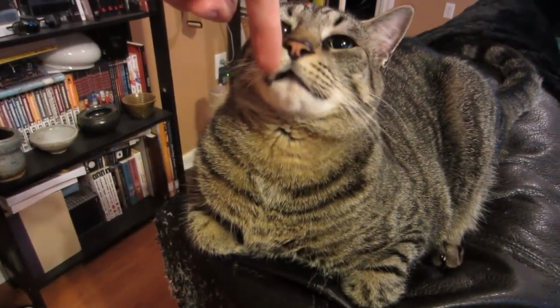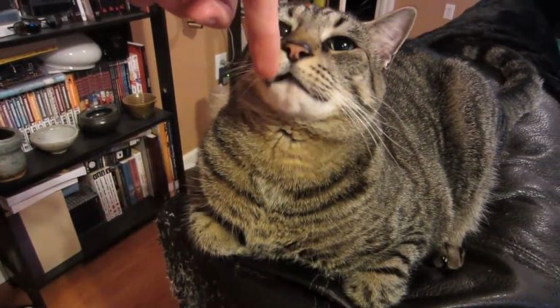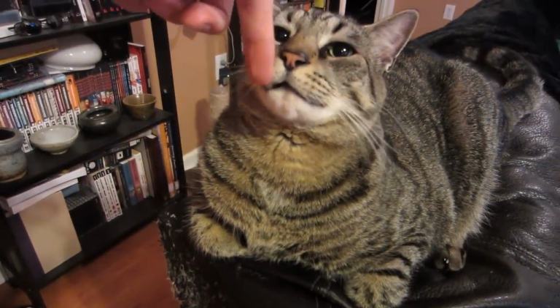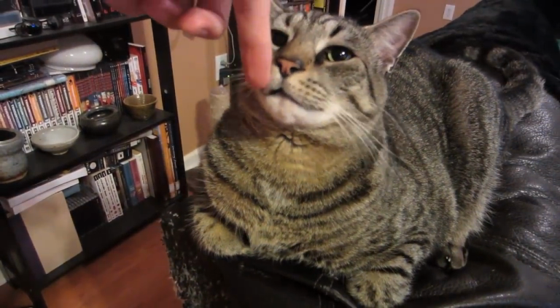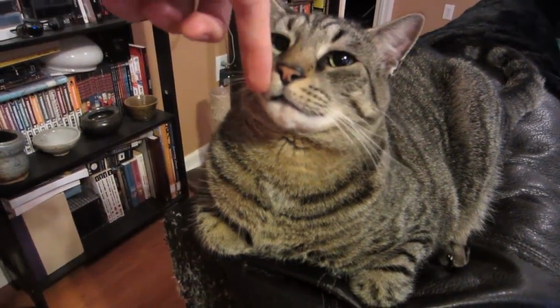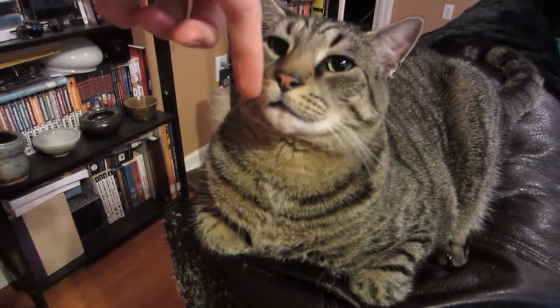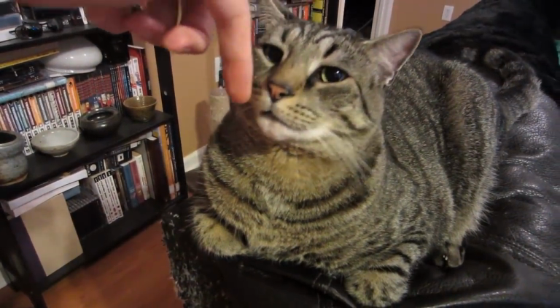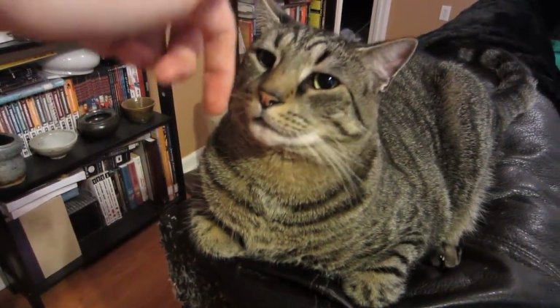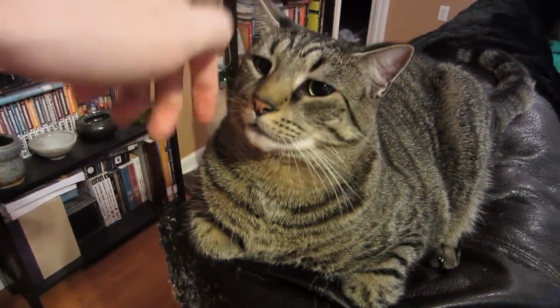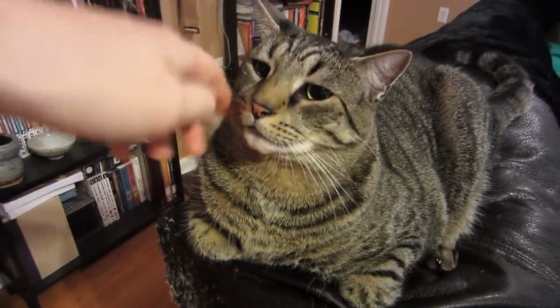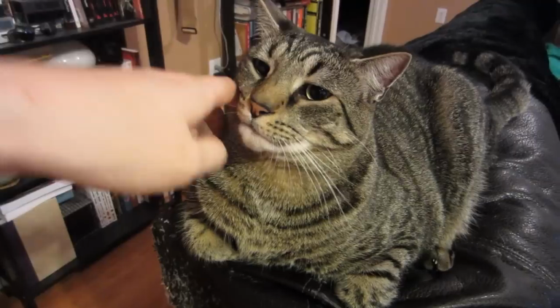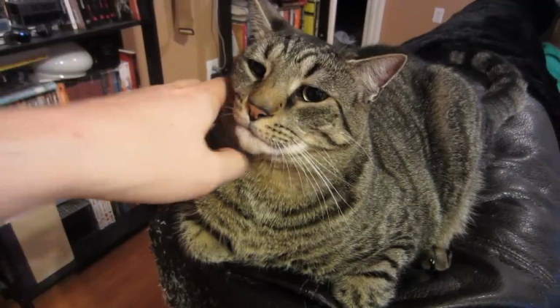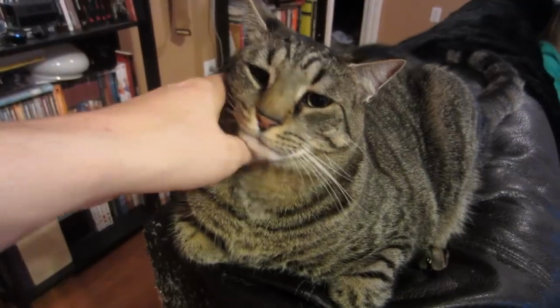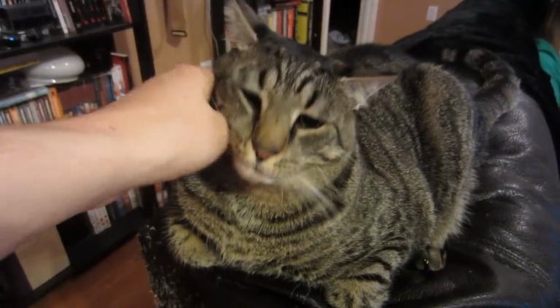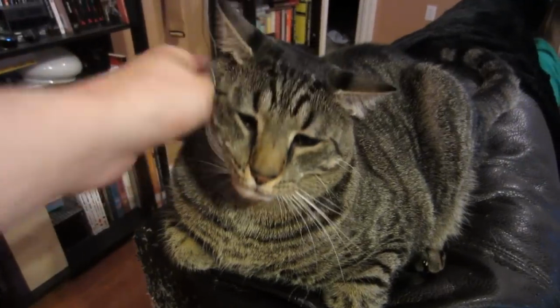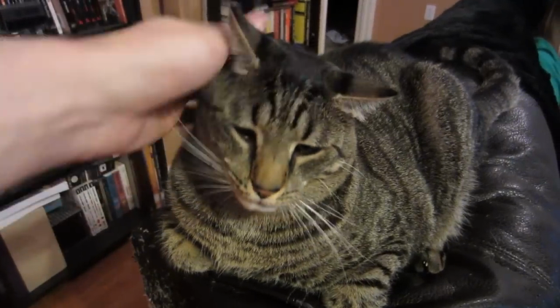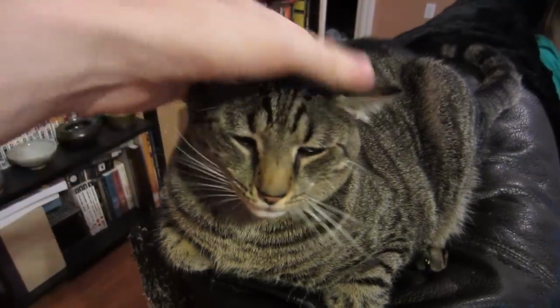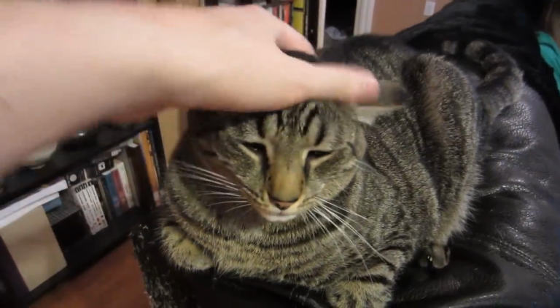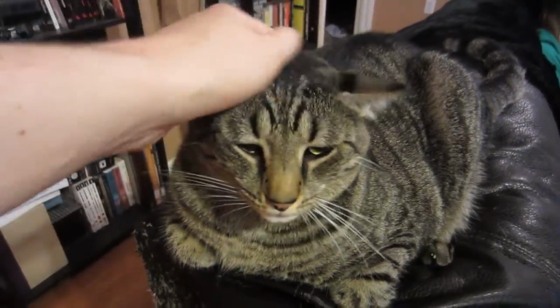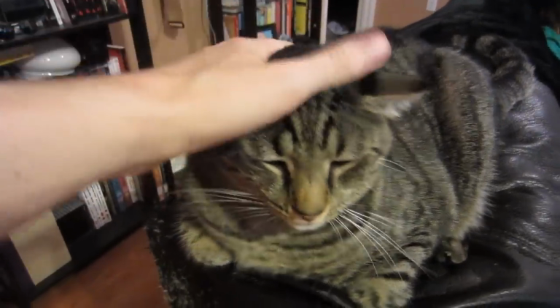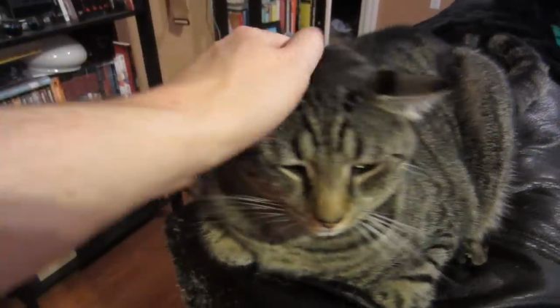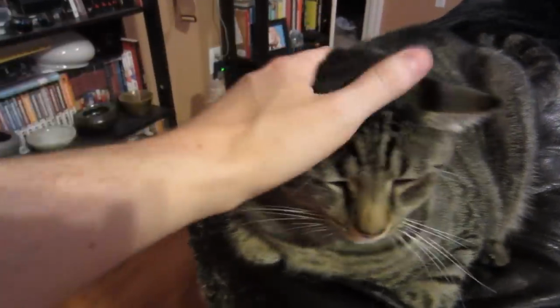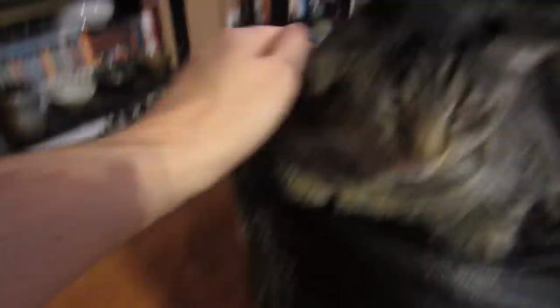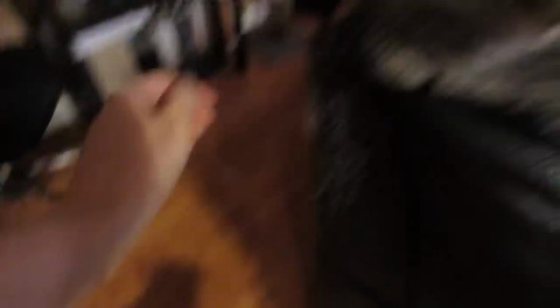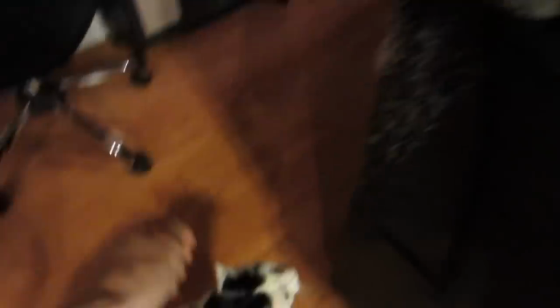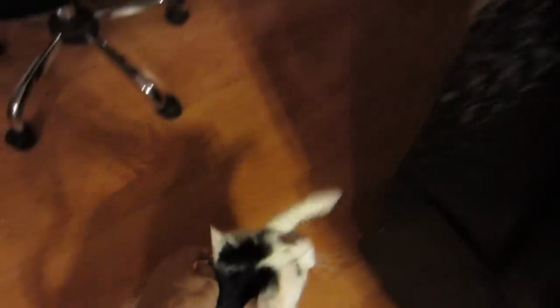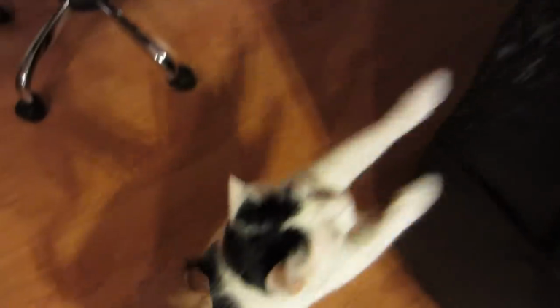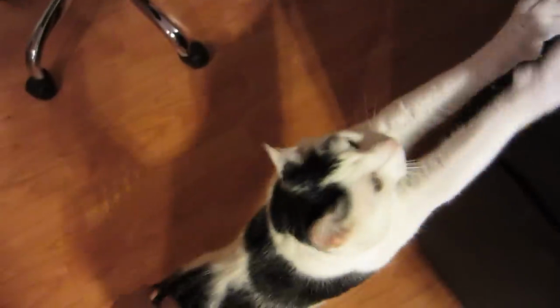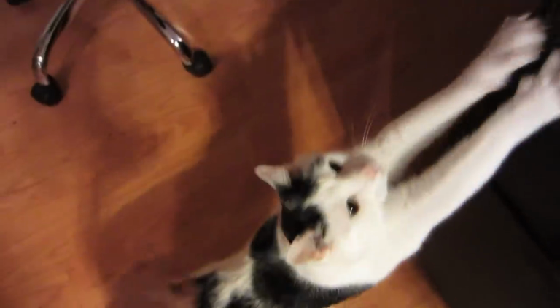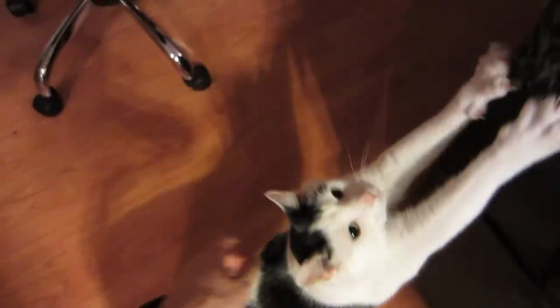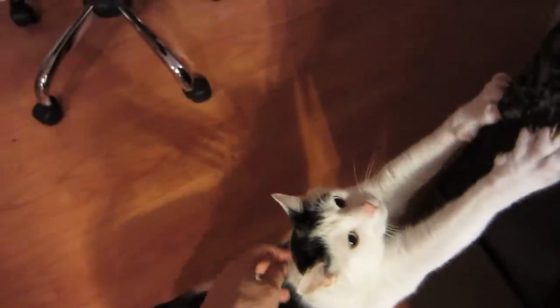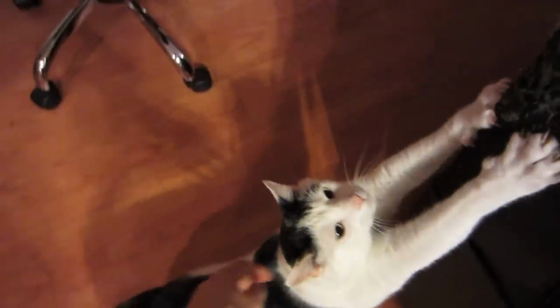He's like, what is this? Why is it all up in my face? Sorry, pal. You're a cat loaf sometimes, but you're not one right now.